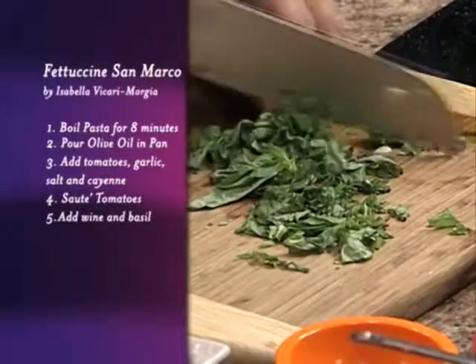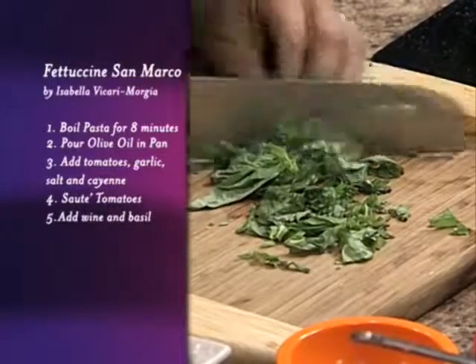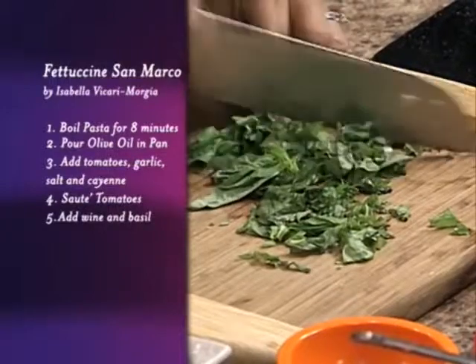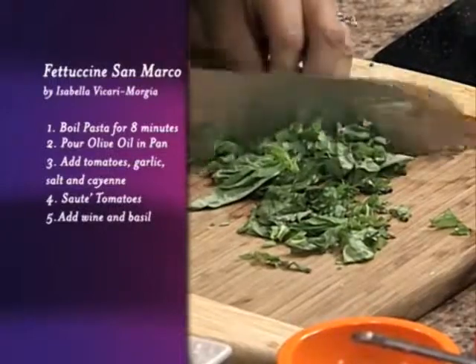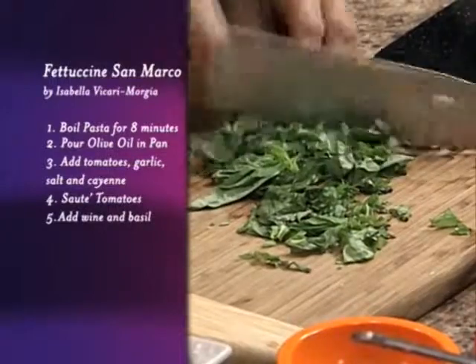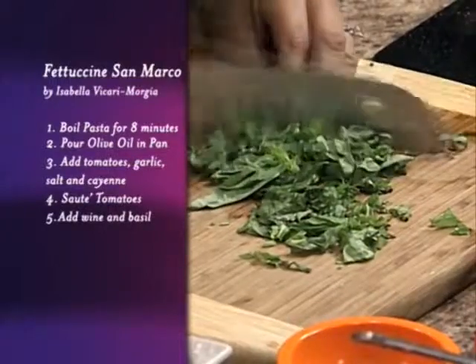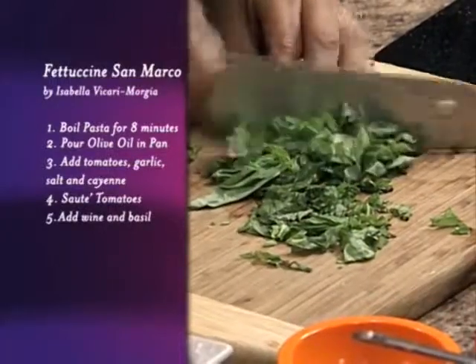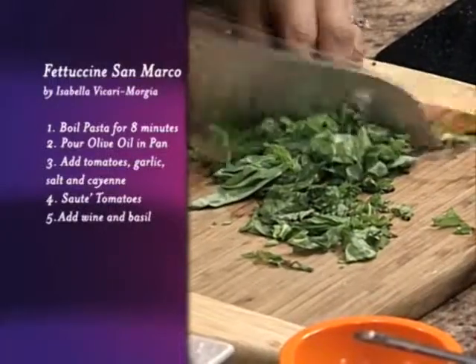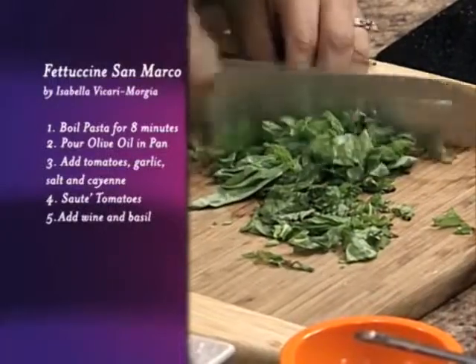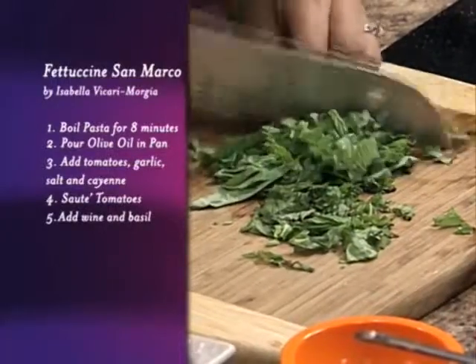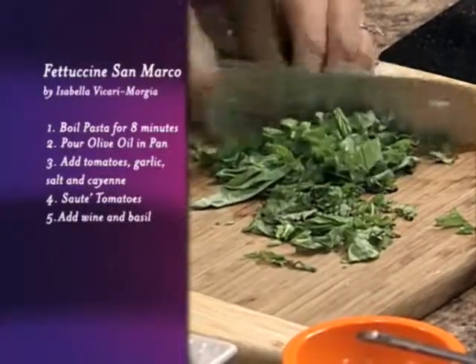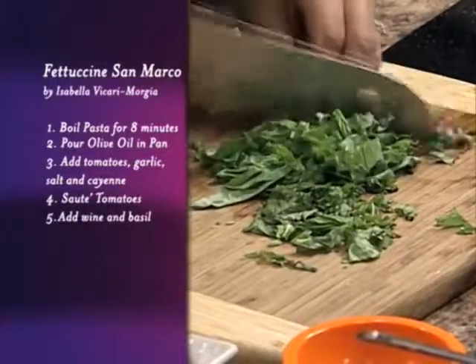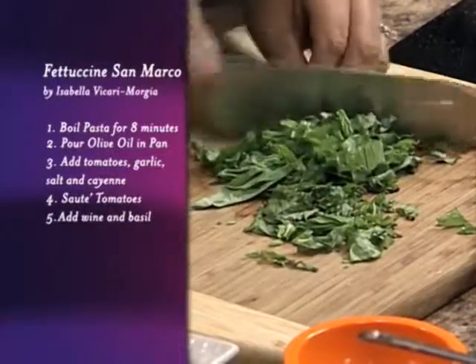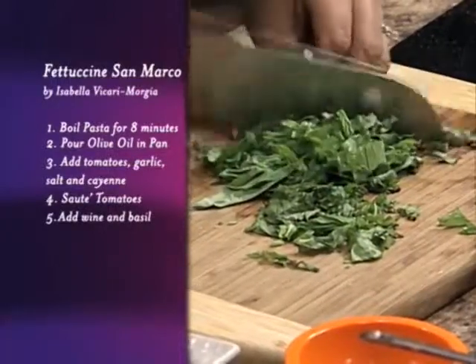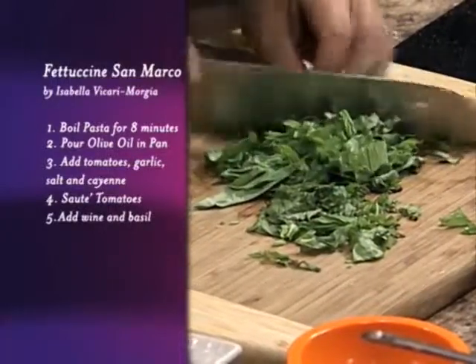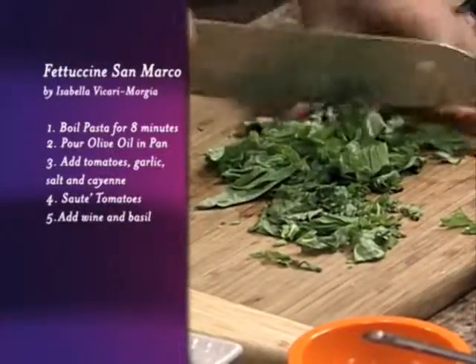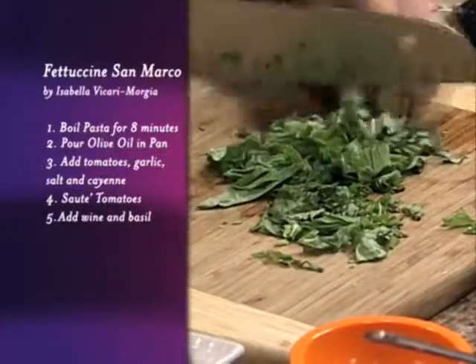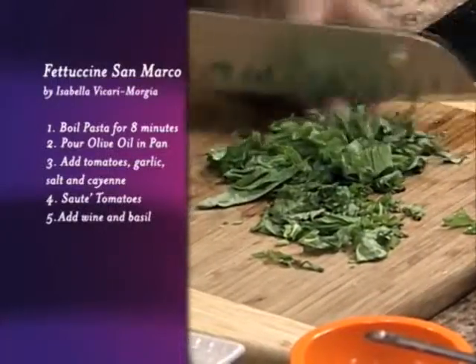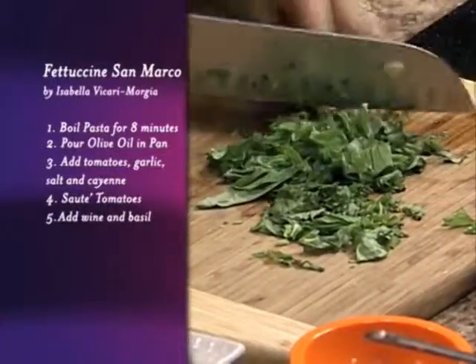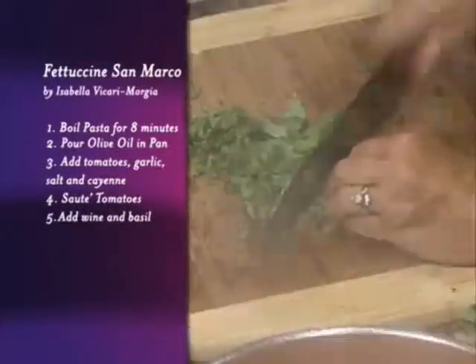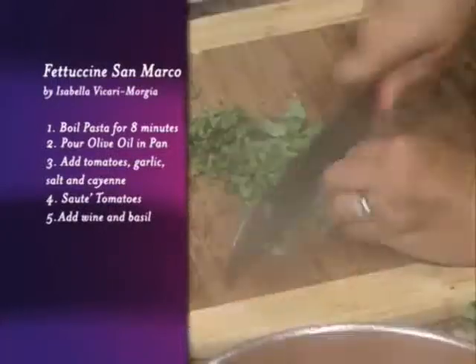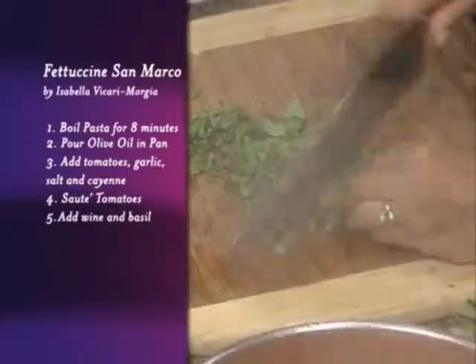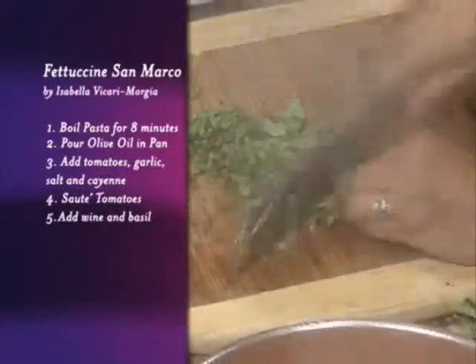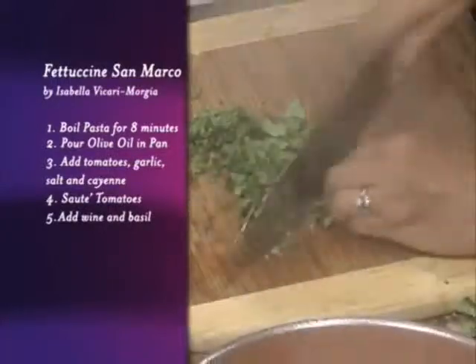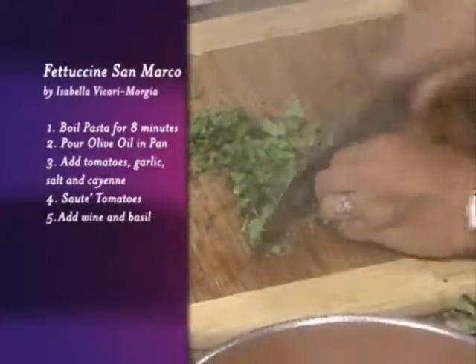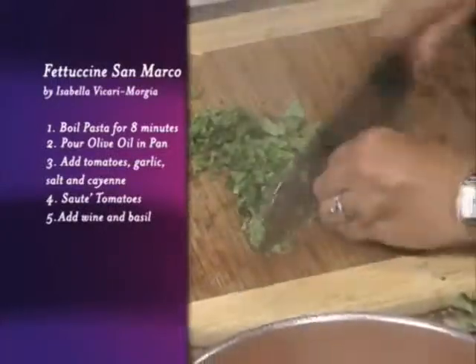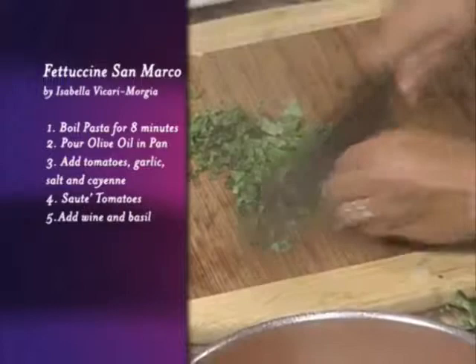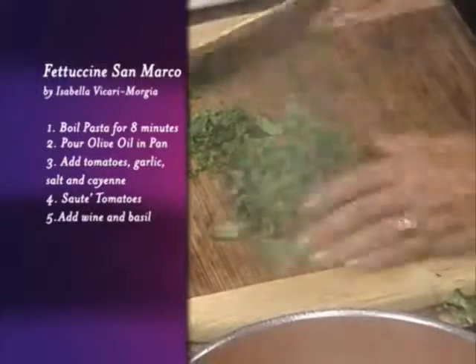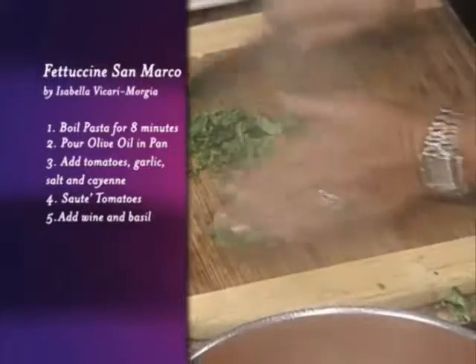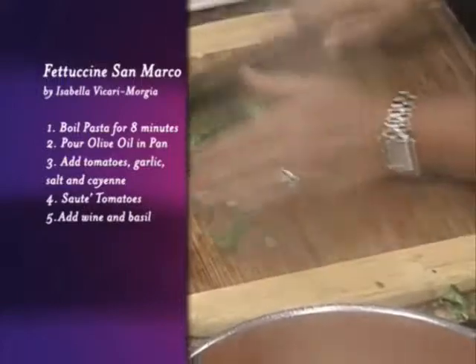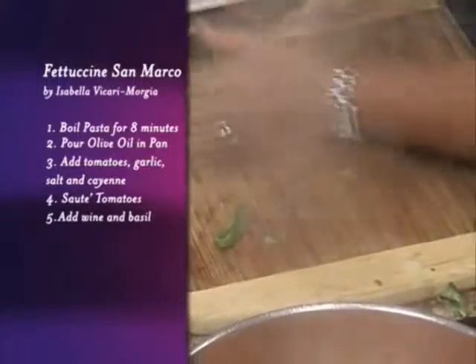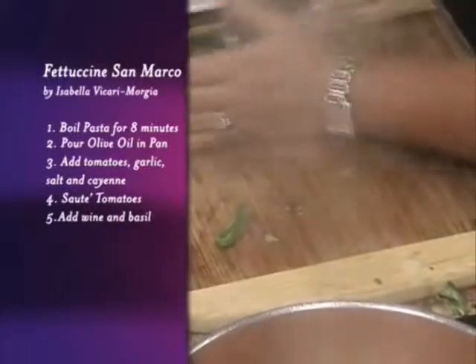Because you are gonna take this and put it right on the top of the pasta at the very, very end.